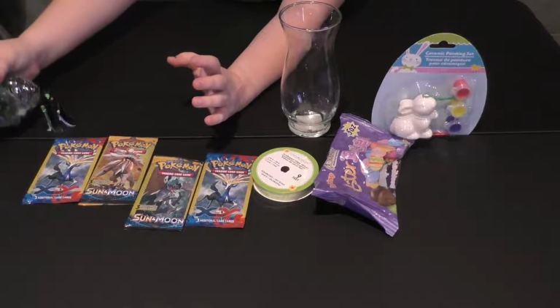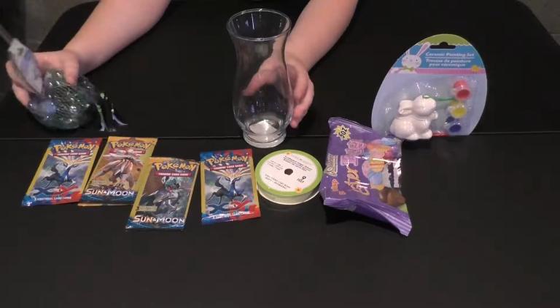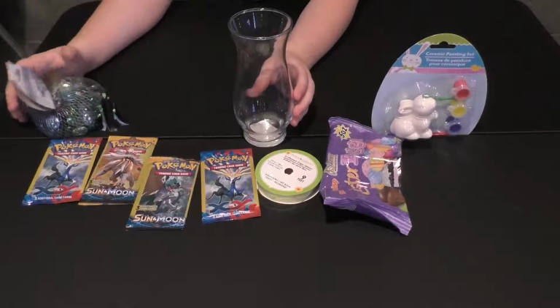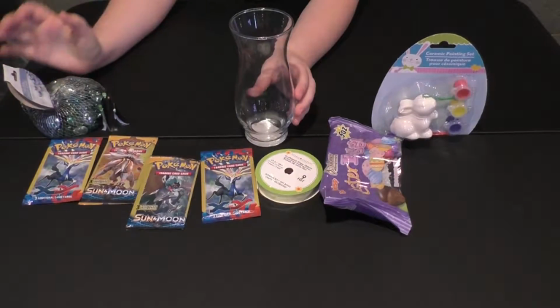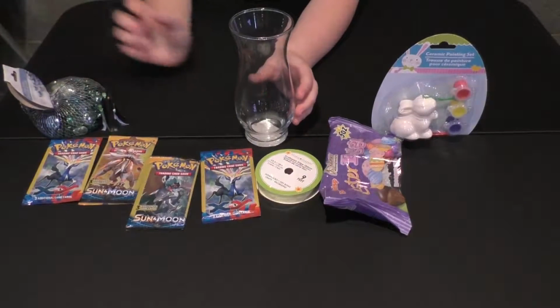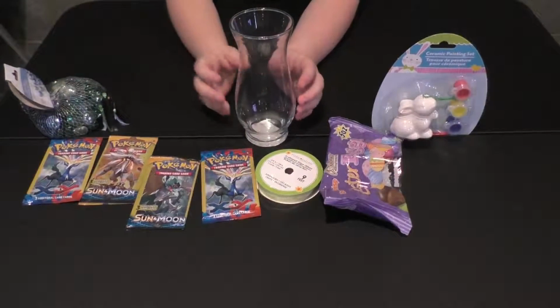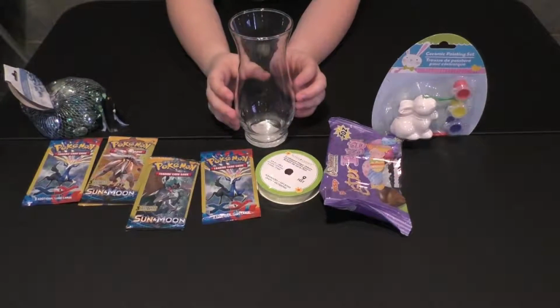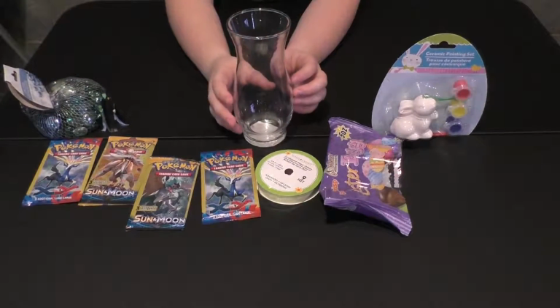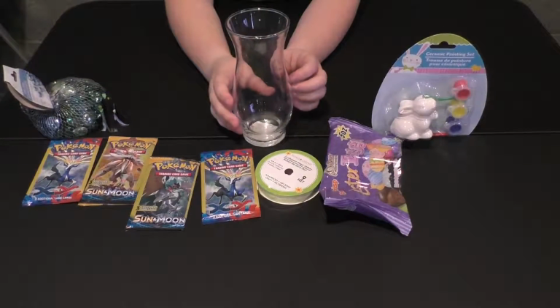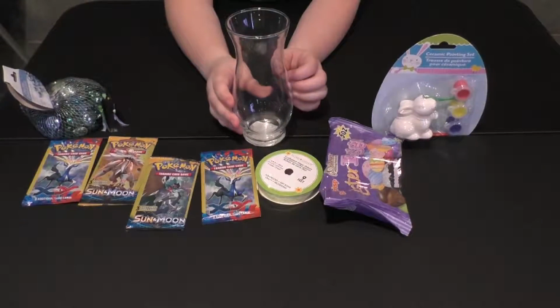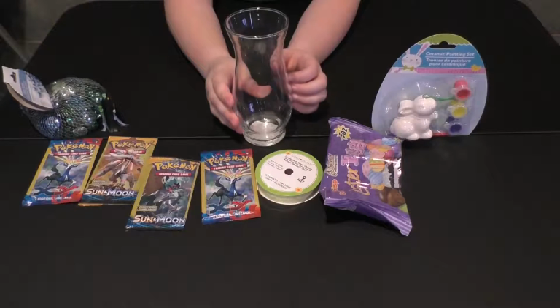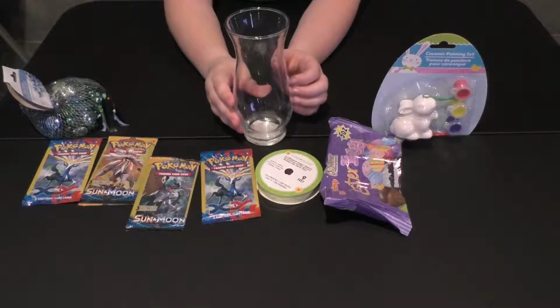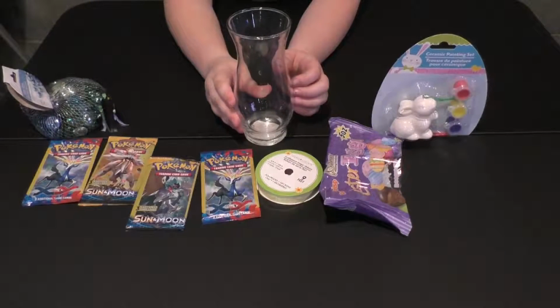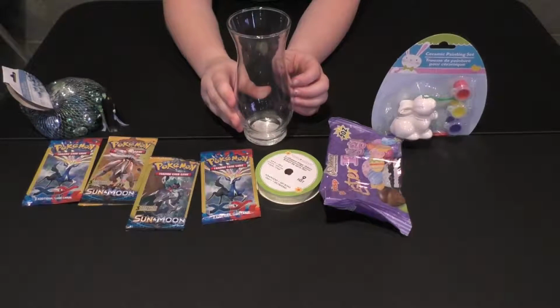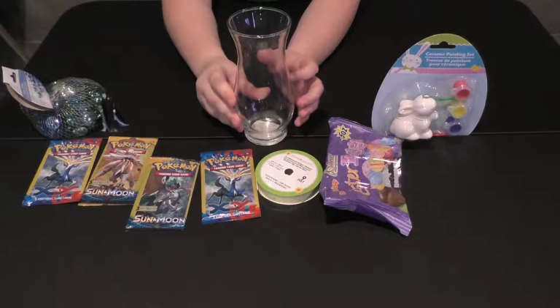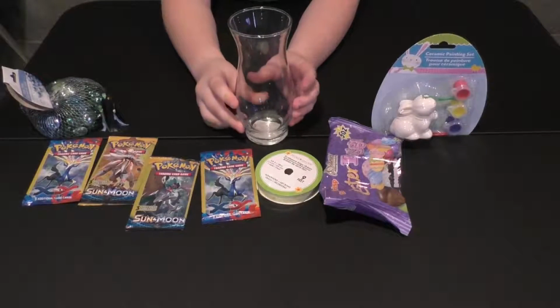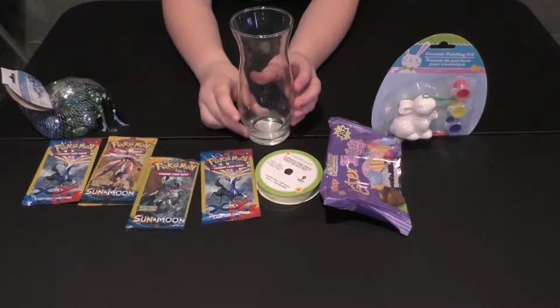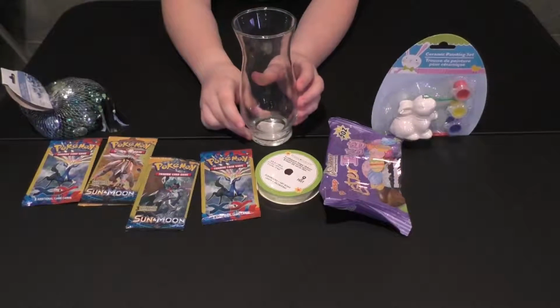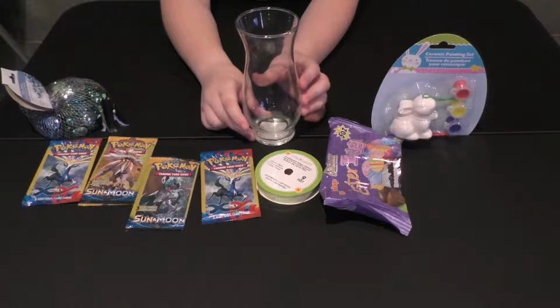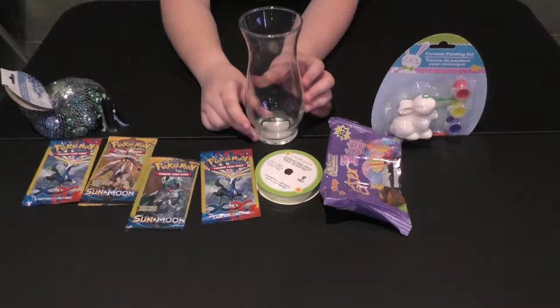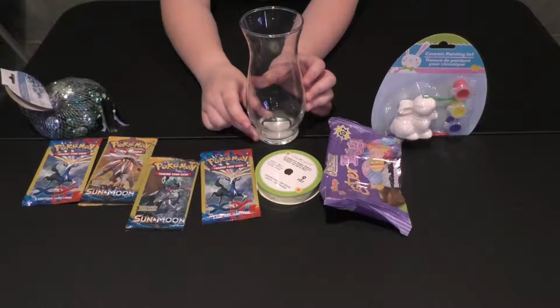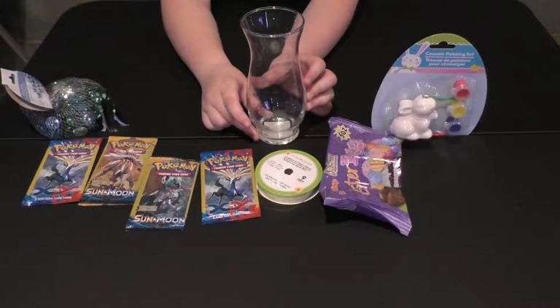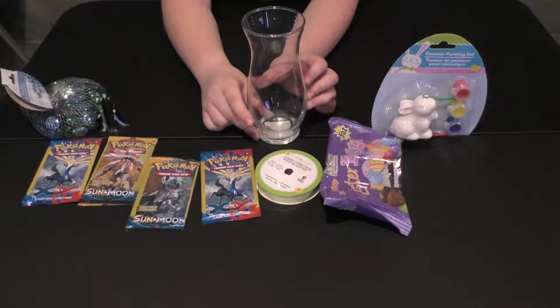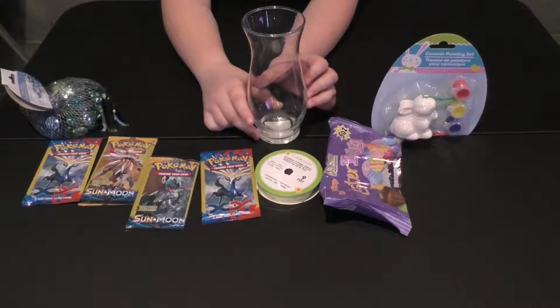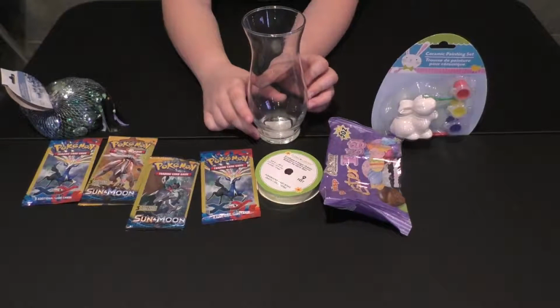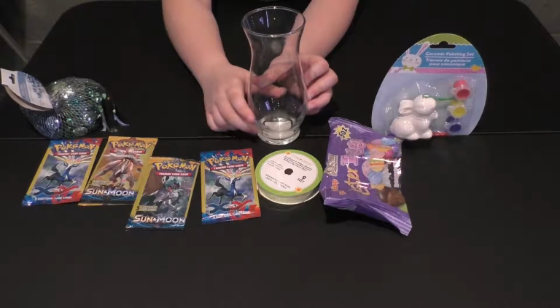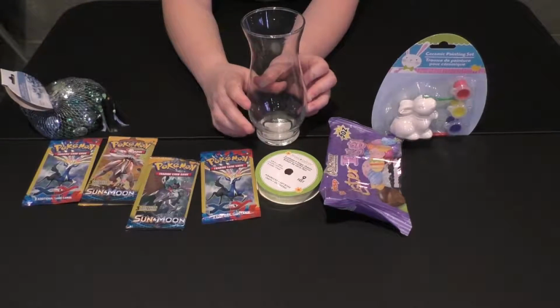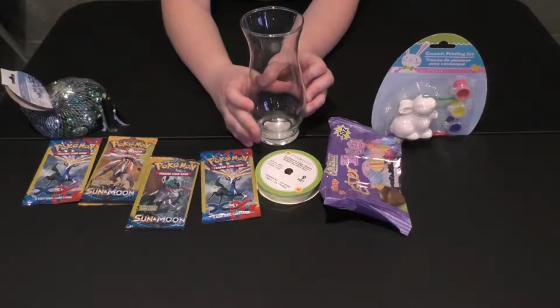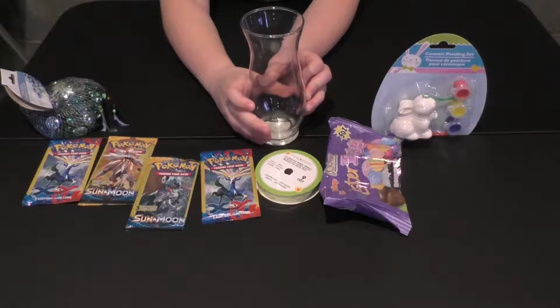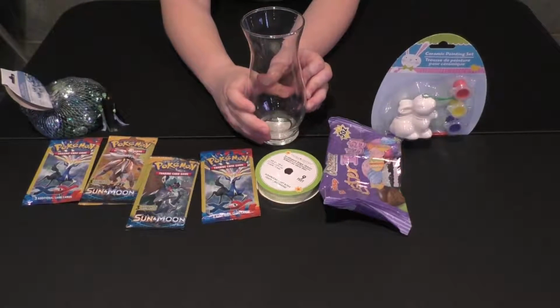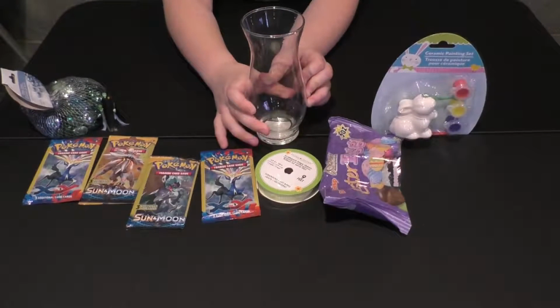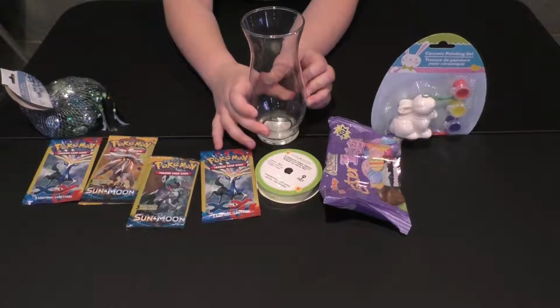Next up is the glass. I'm going to fill the glass up with the rocks. It's going to be super cute and cool.